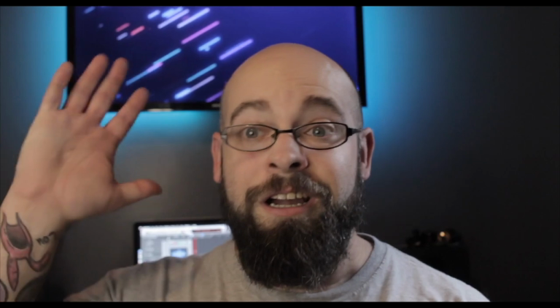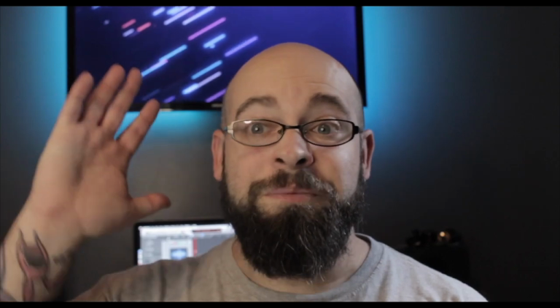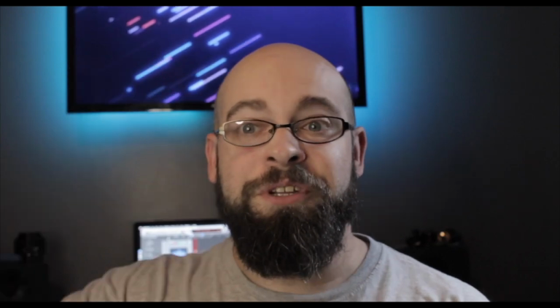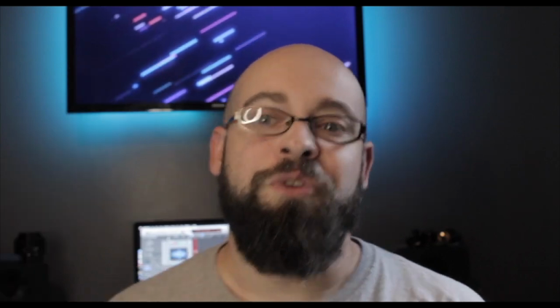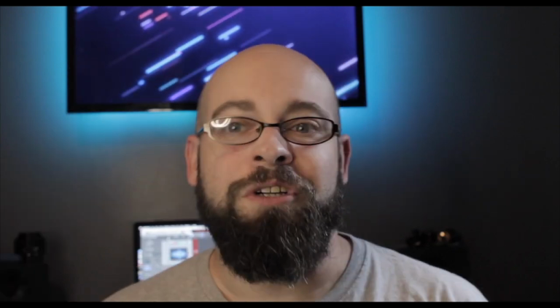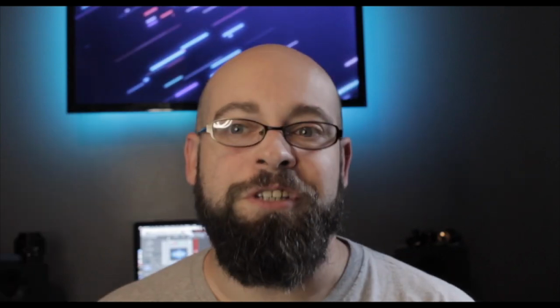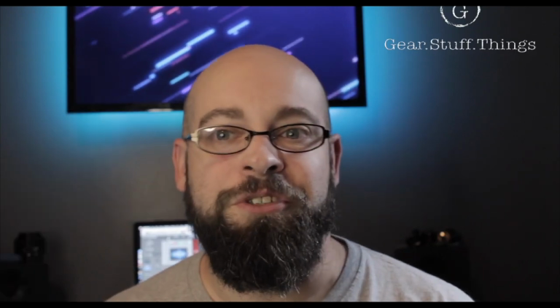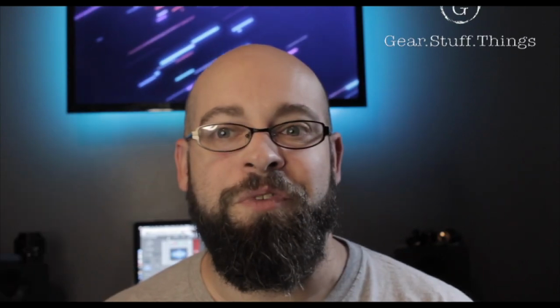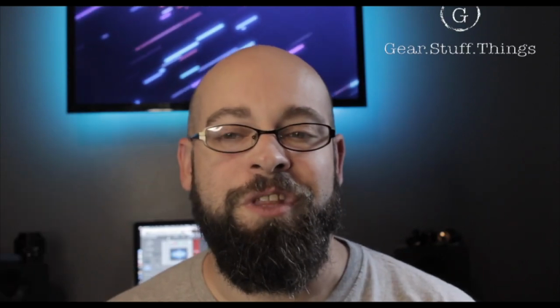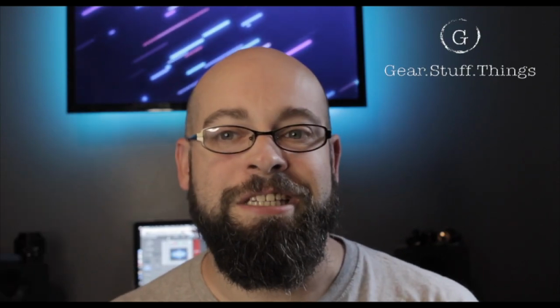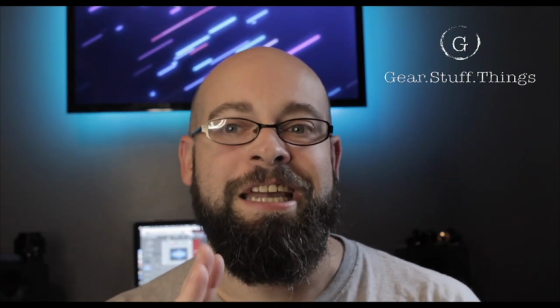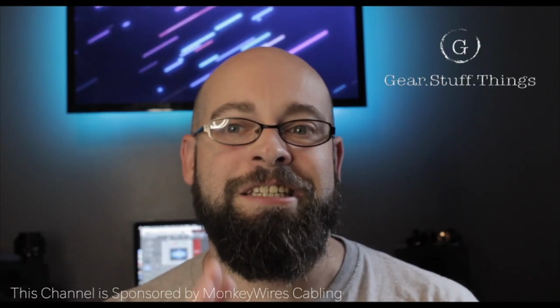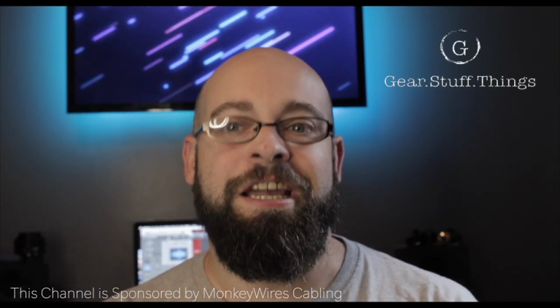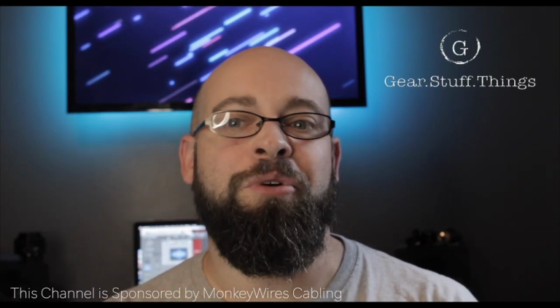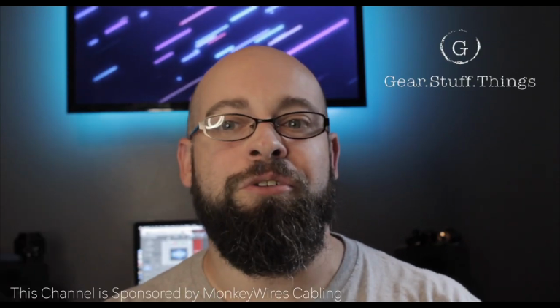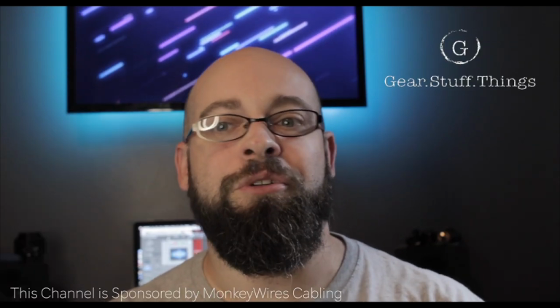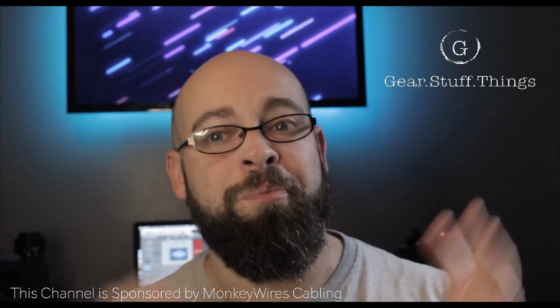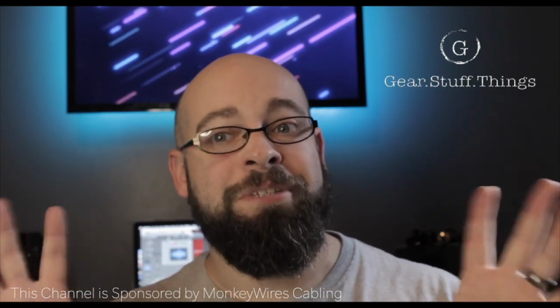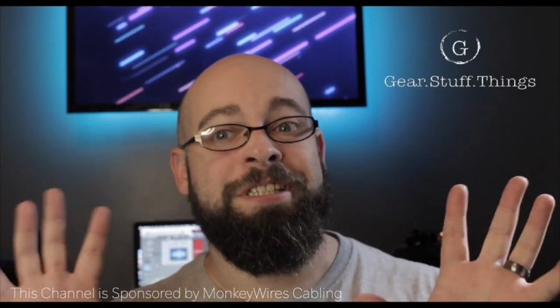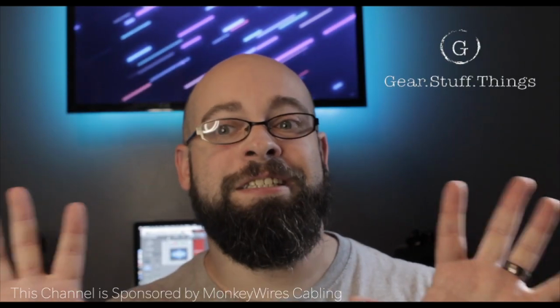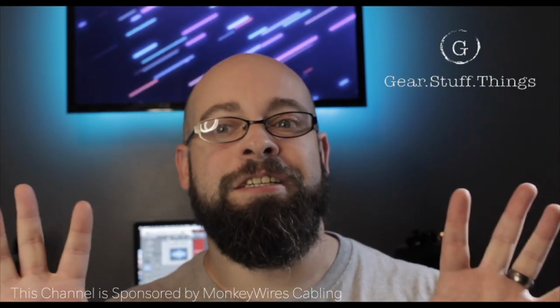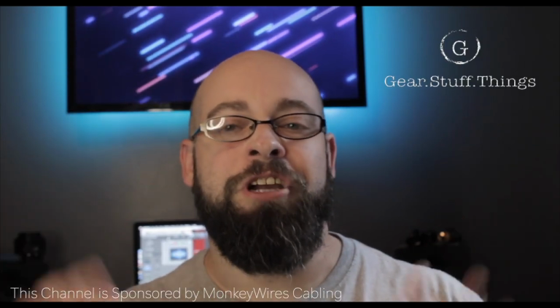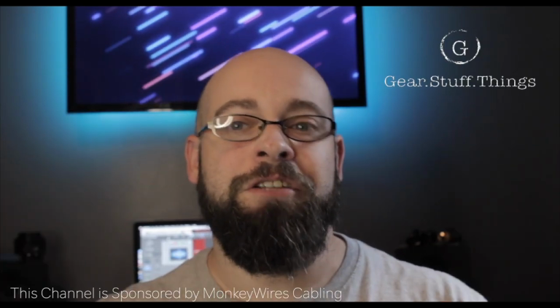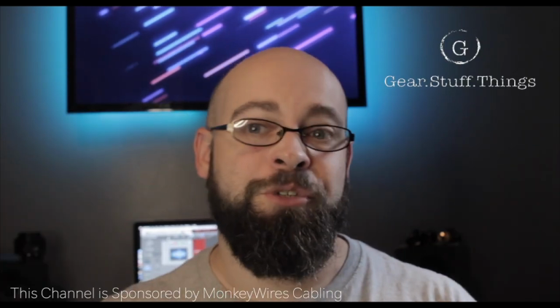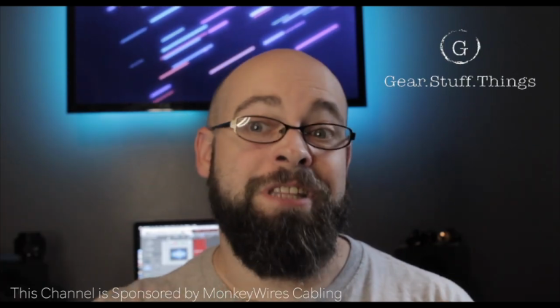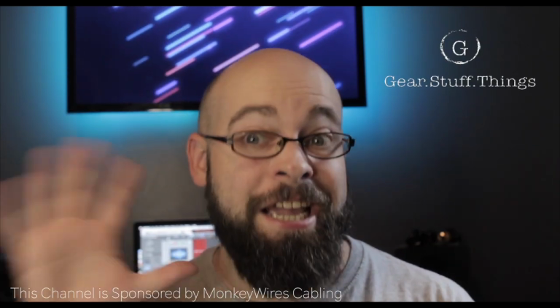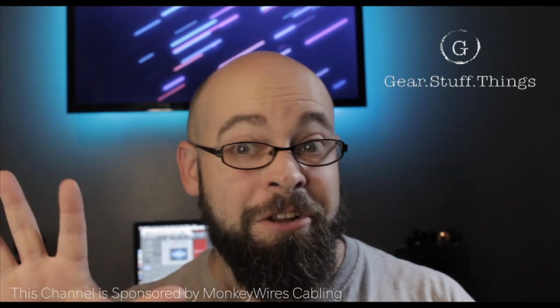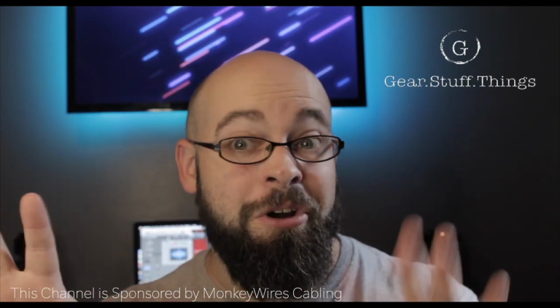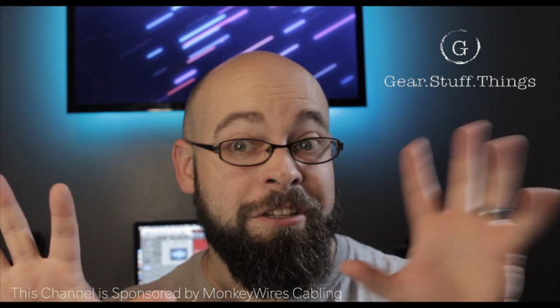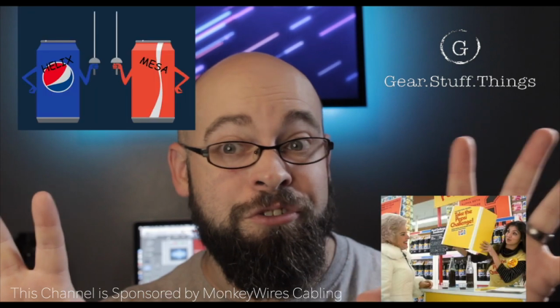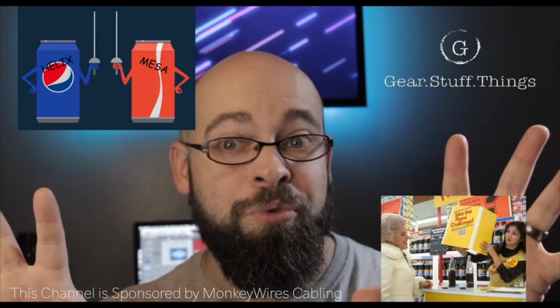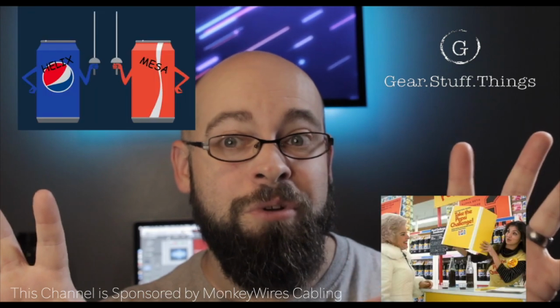Hi, I'm Steve. You're watching Gear Stuff and Things, and today we're going to do a little Pepsi taste test challenge between the analog and digital world.